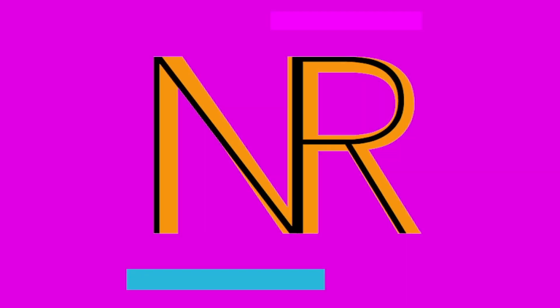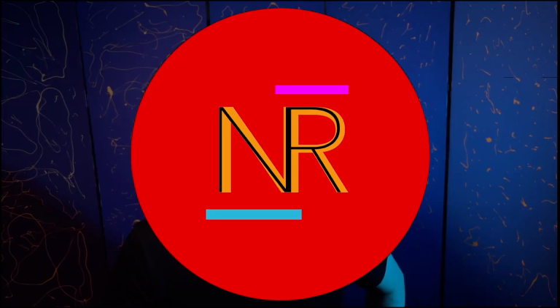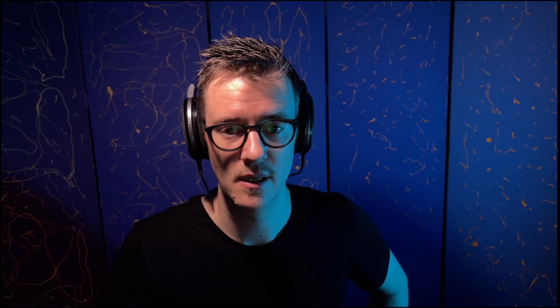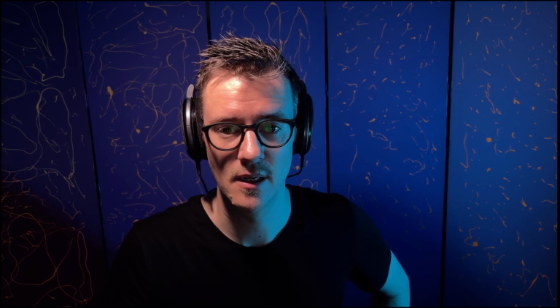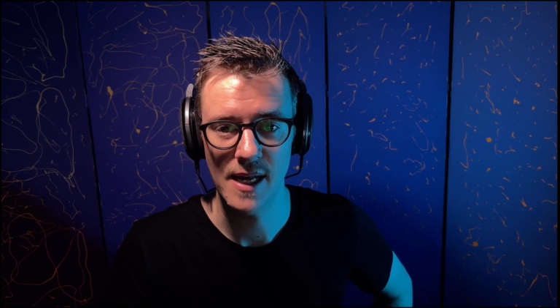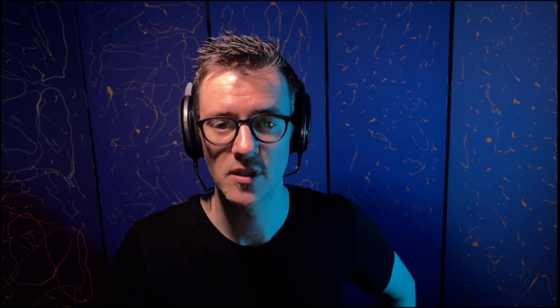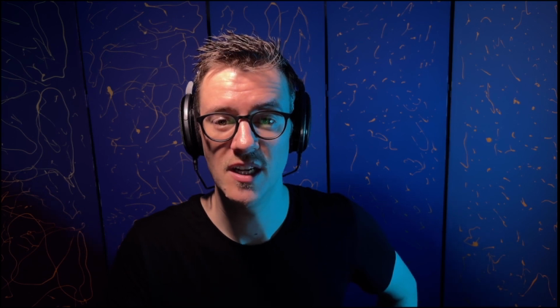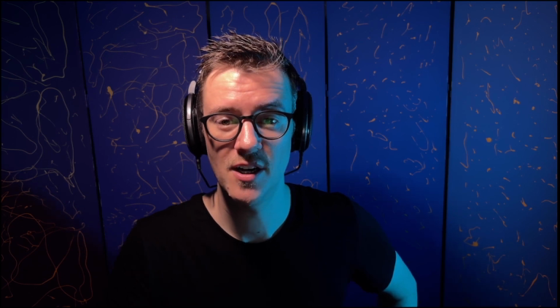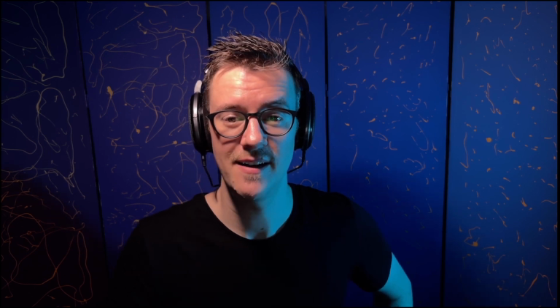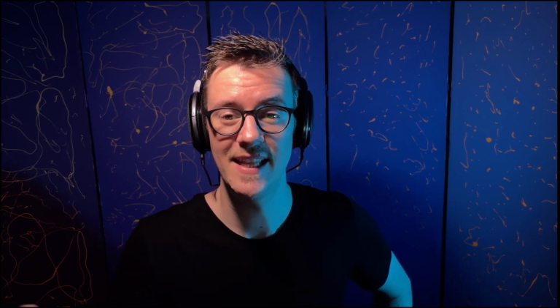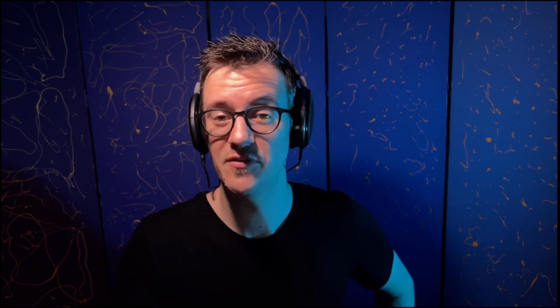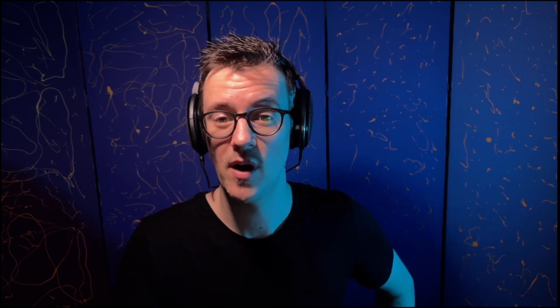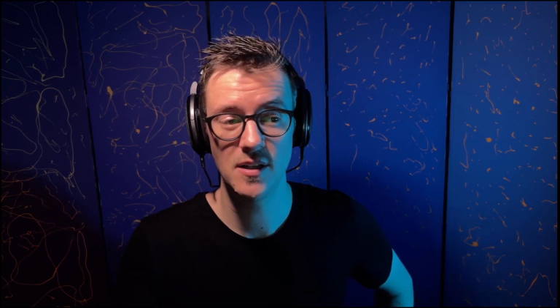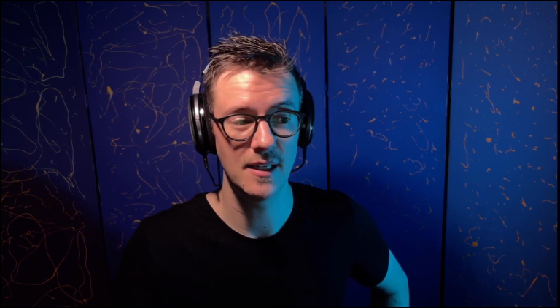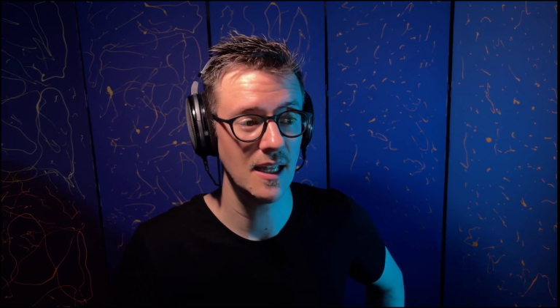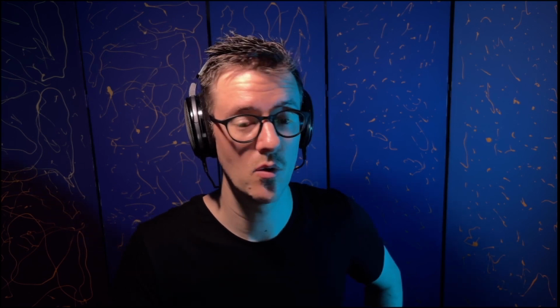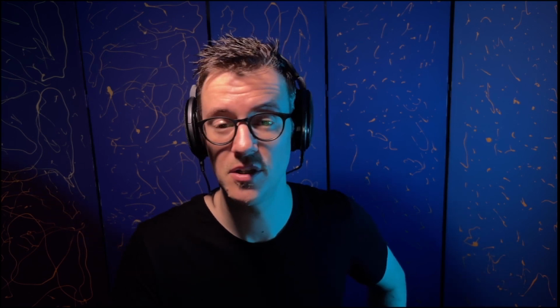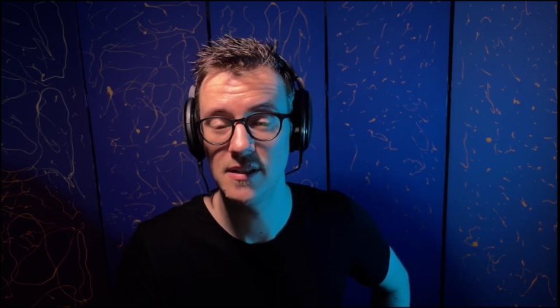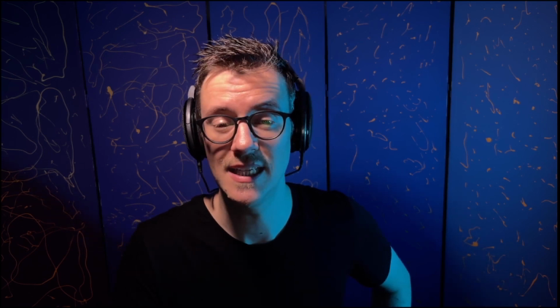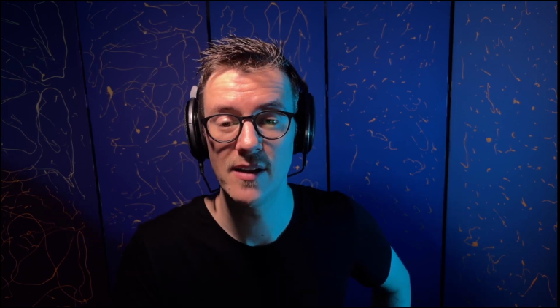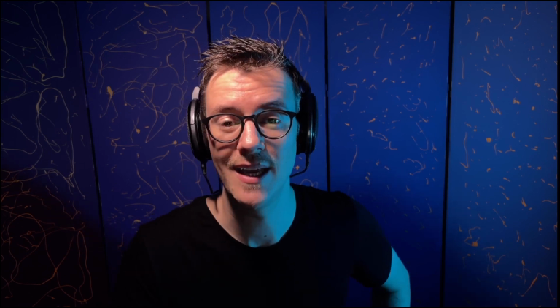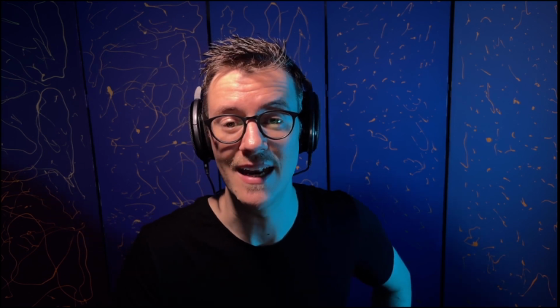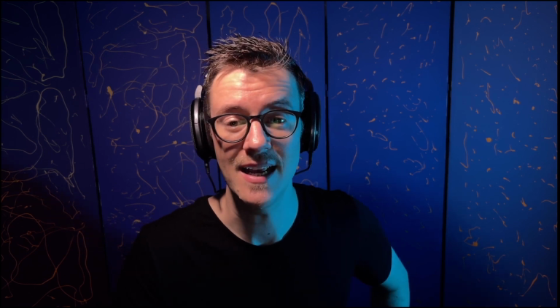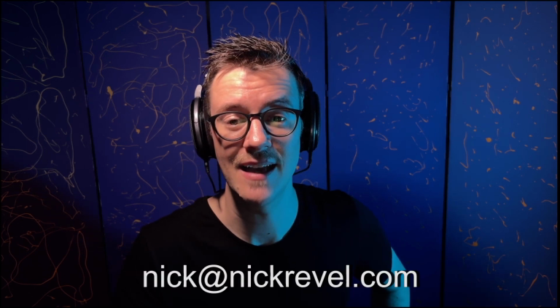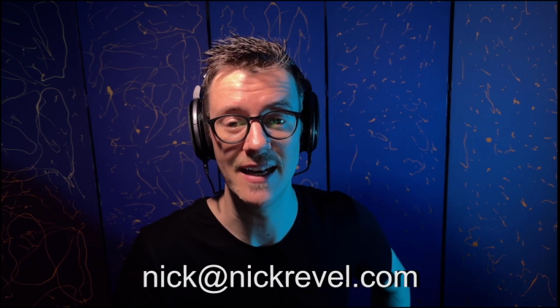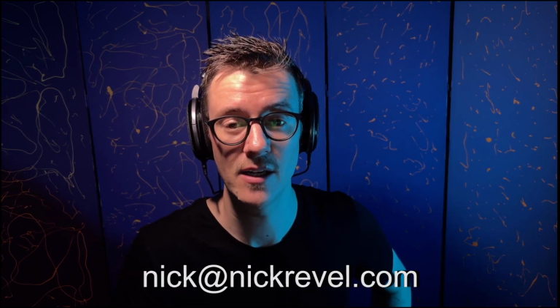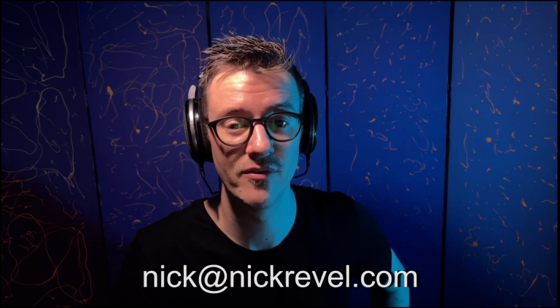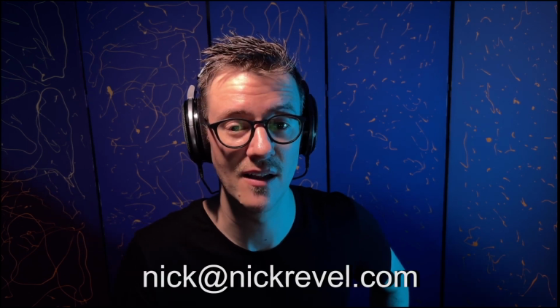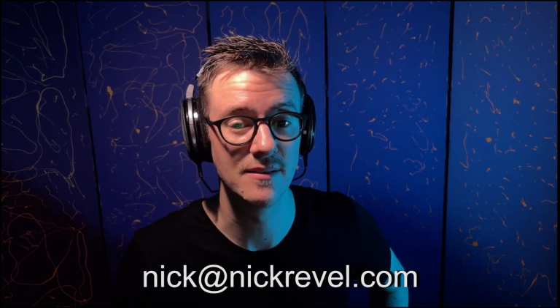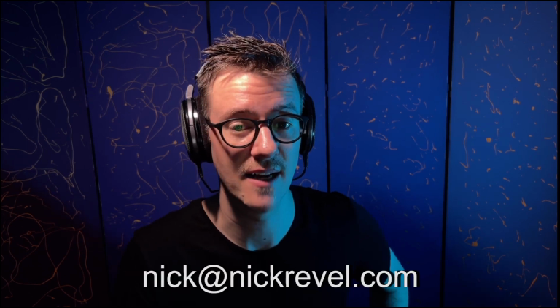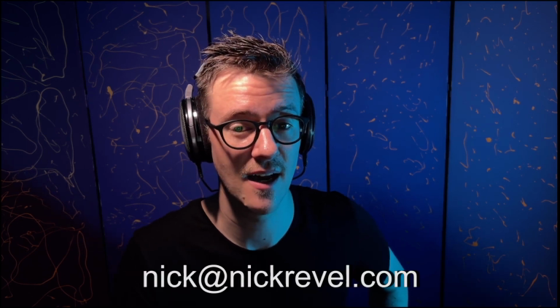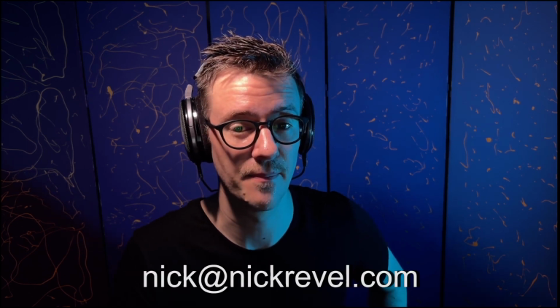So I'm going to stop the screen share, and thanks for watching. Questions — email me at nick@nickrevelle.com.